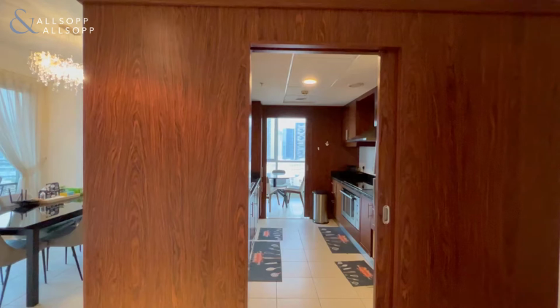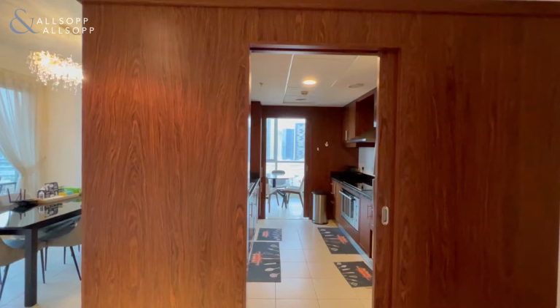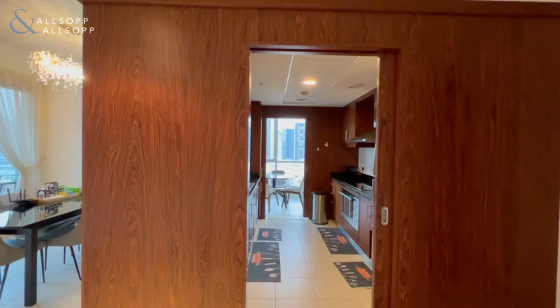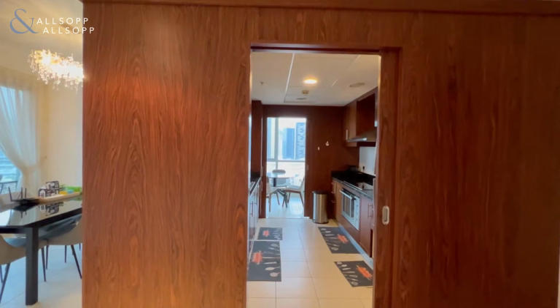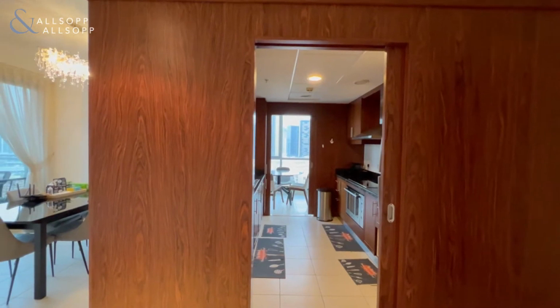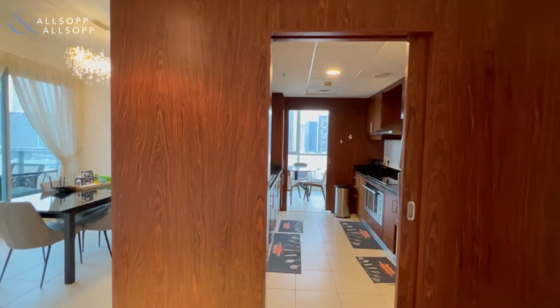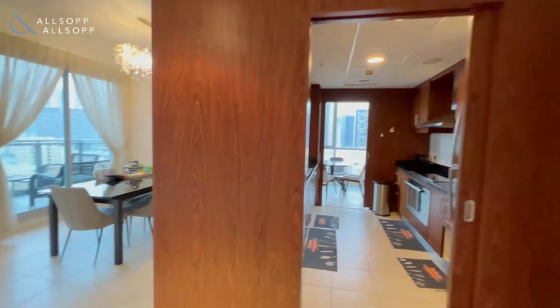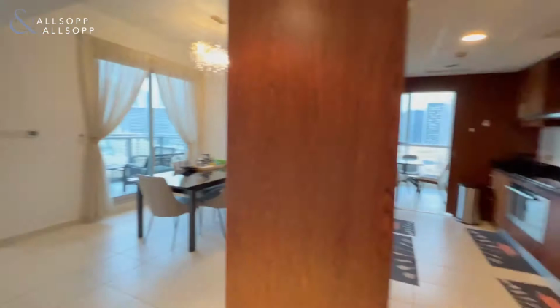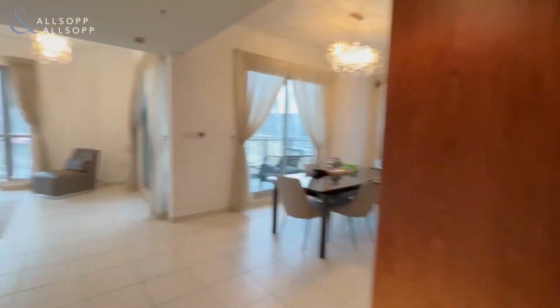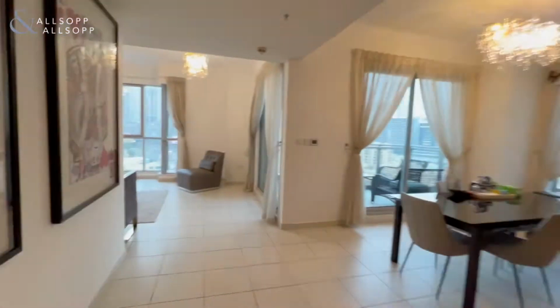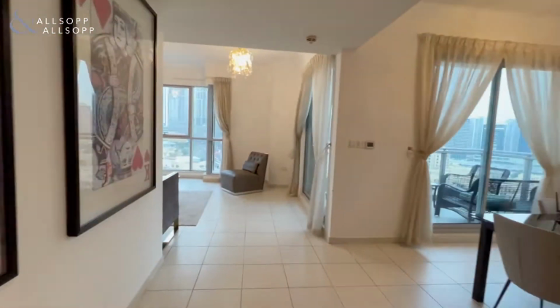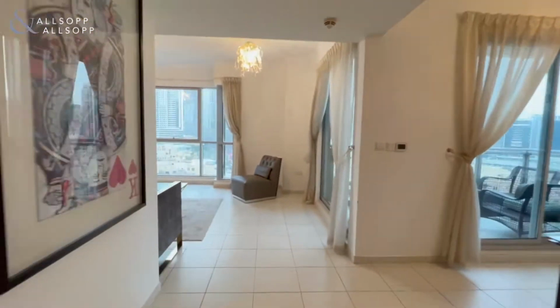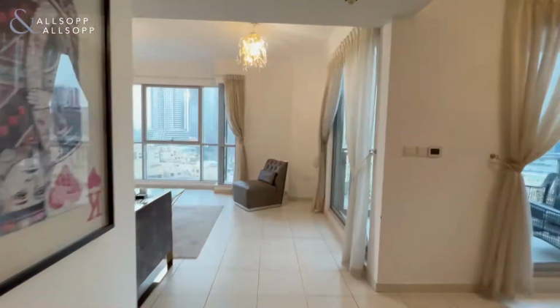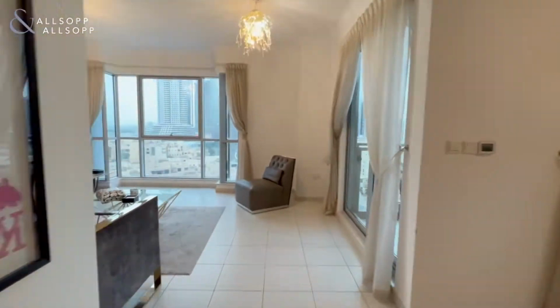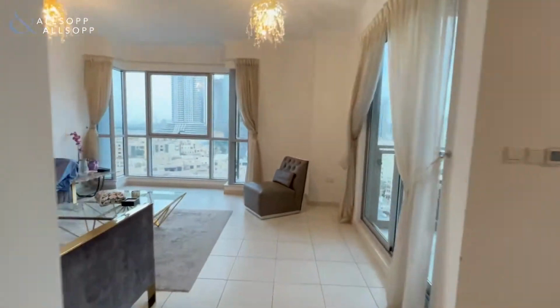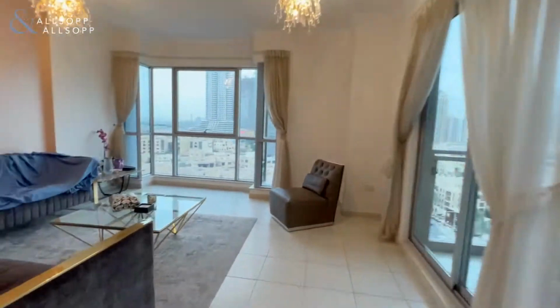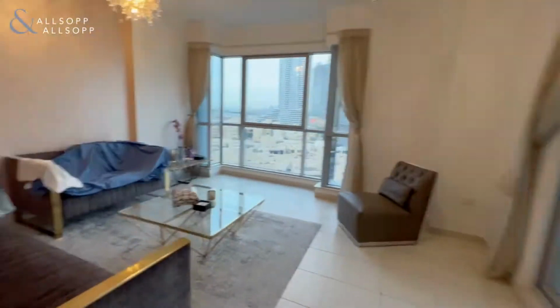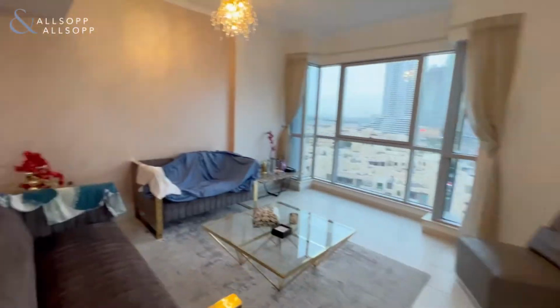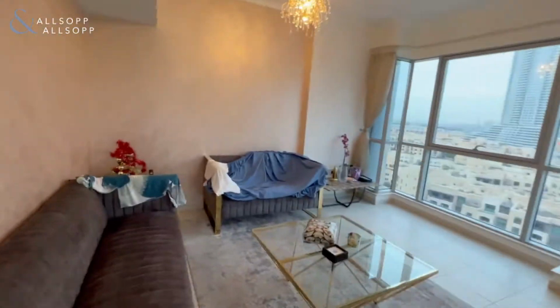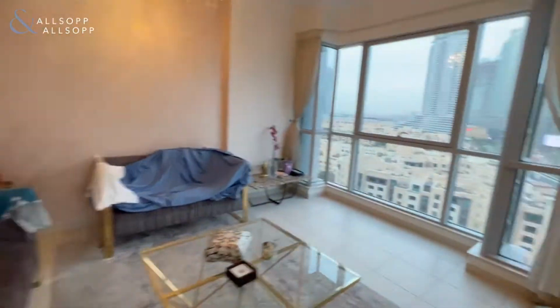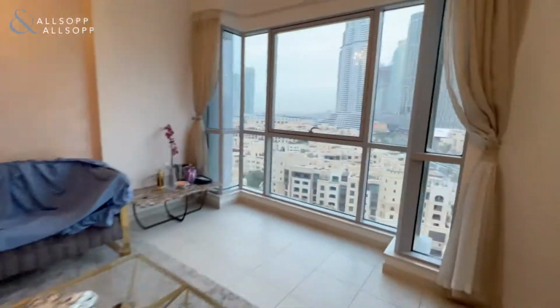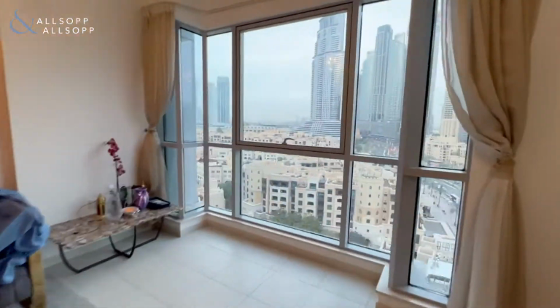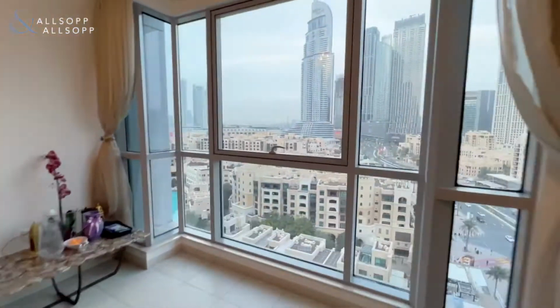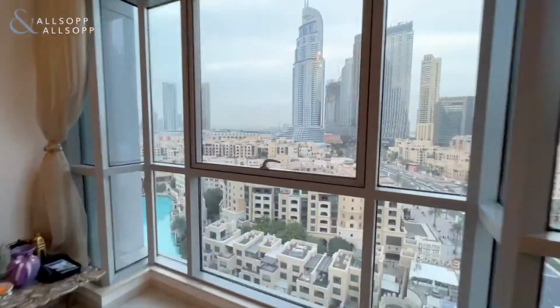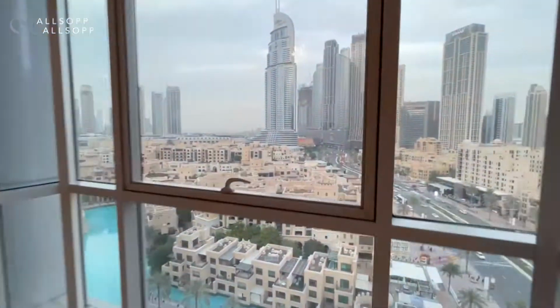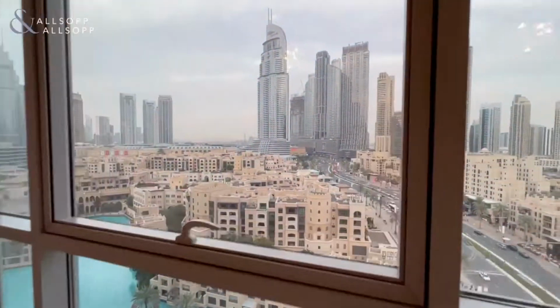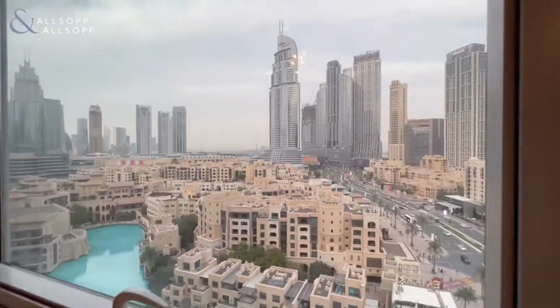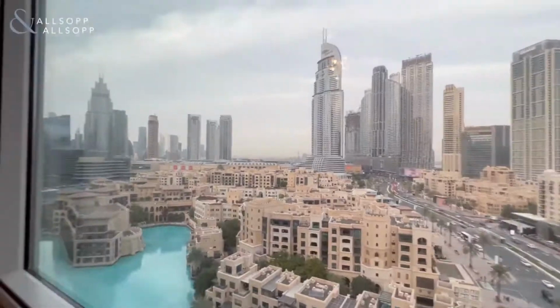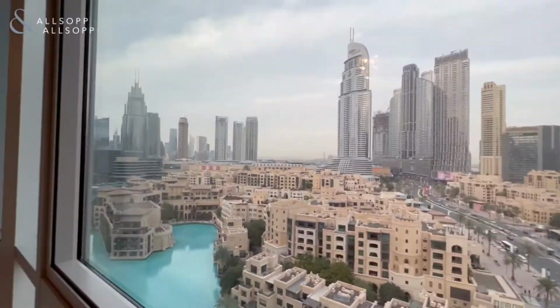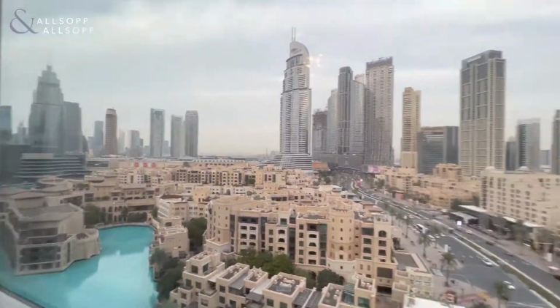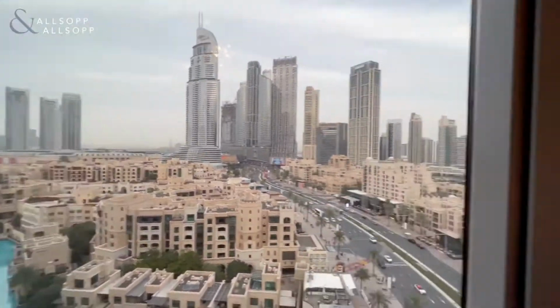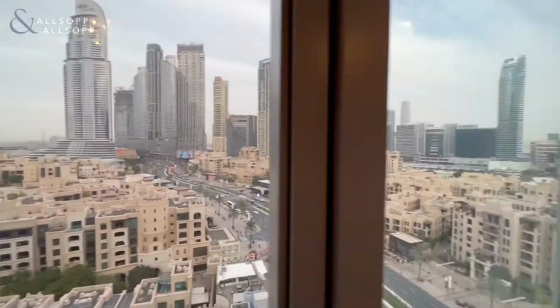Hi, this is Amber from Allsop and Allsop, and today I'm going to be showing you a three-bedroom apartment plus maid's room in Residence 9, downtown.